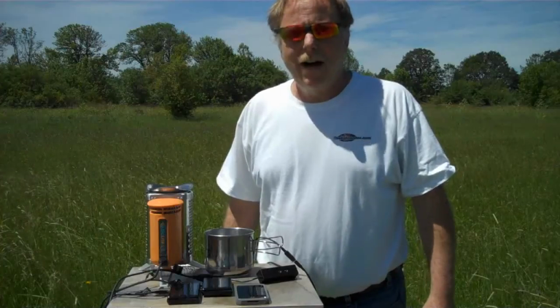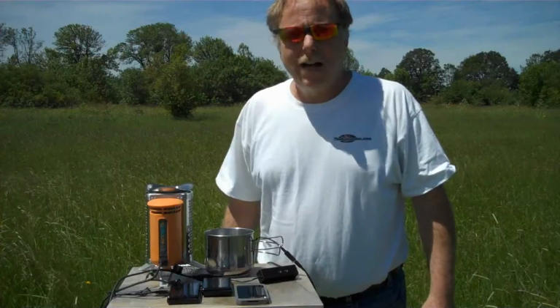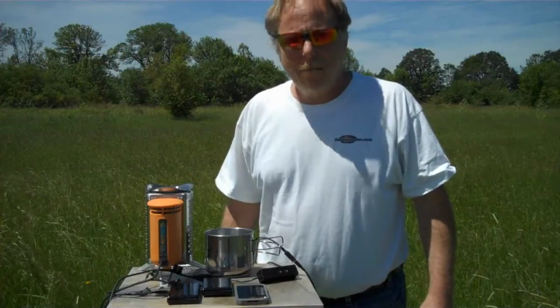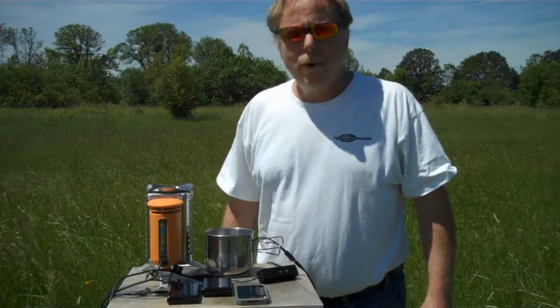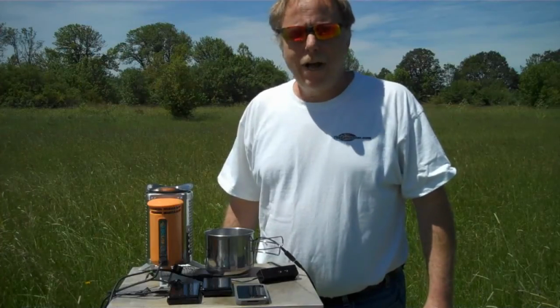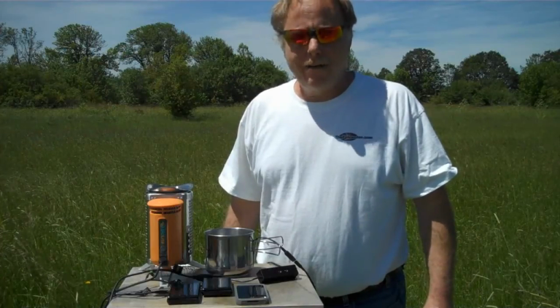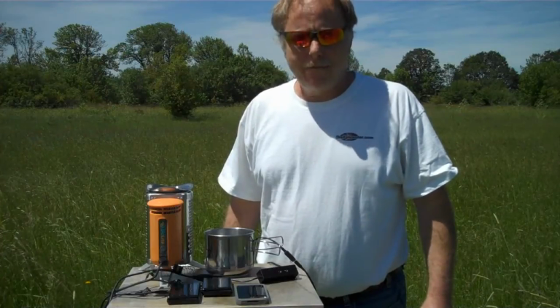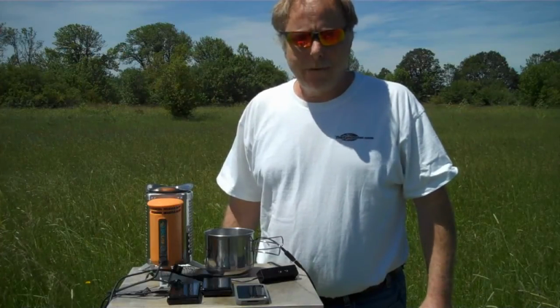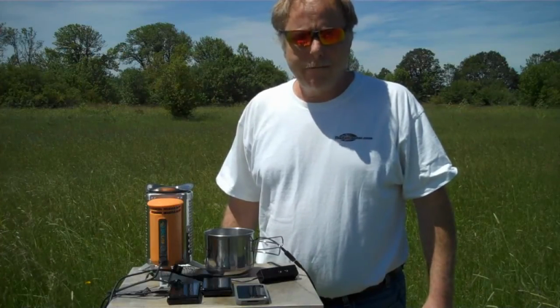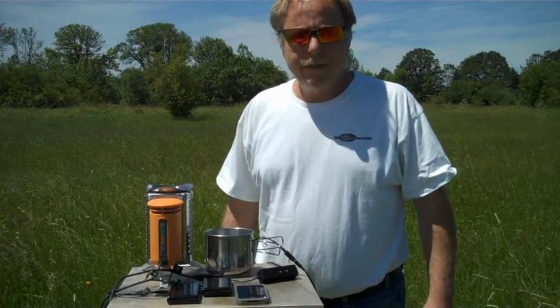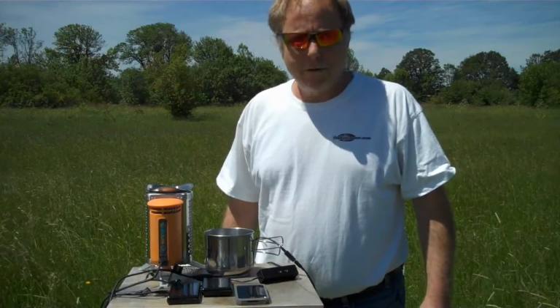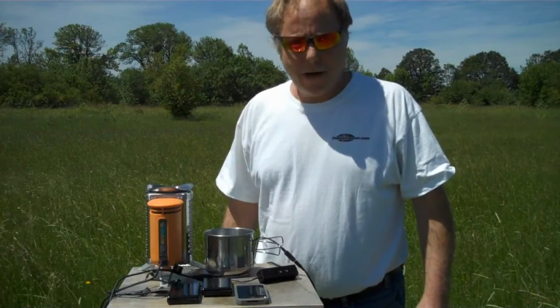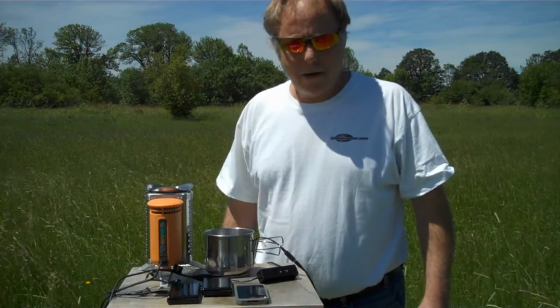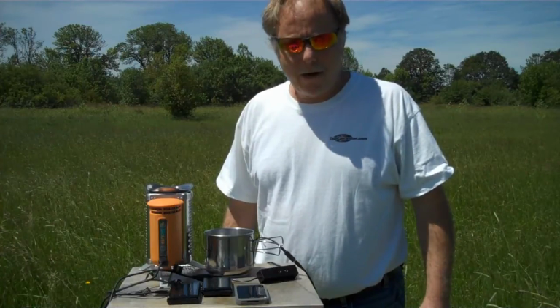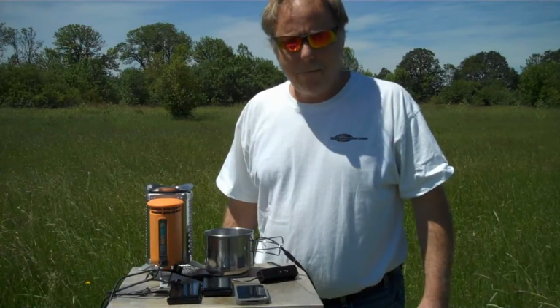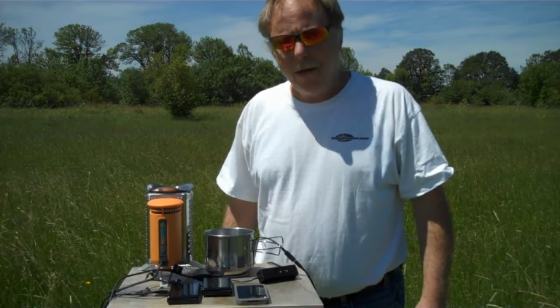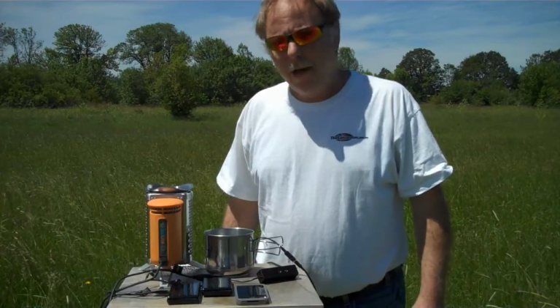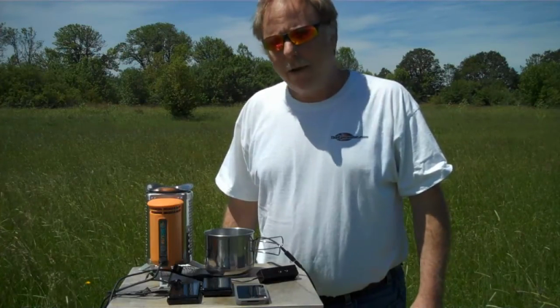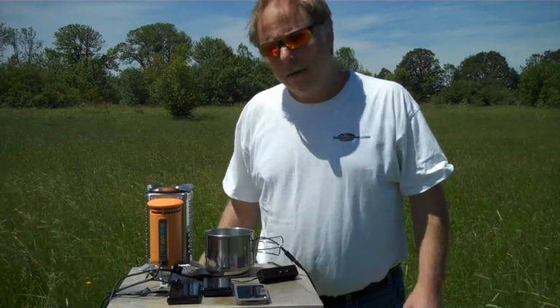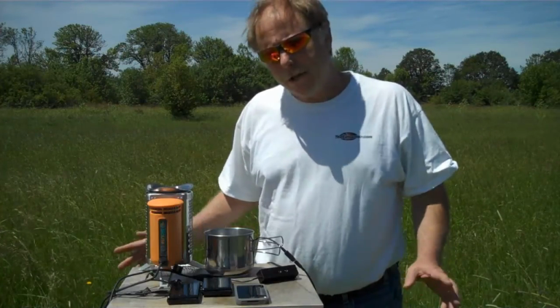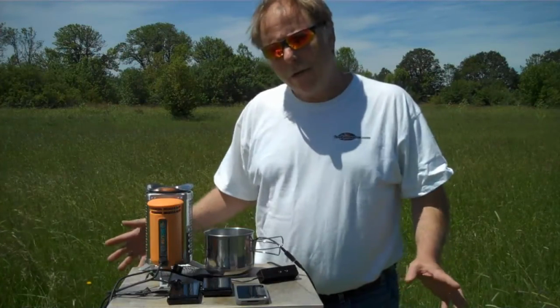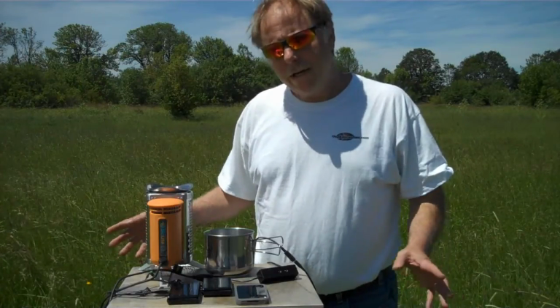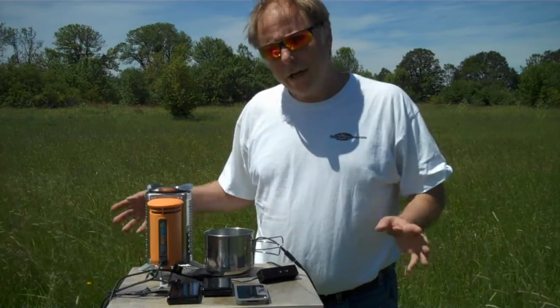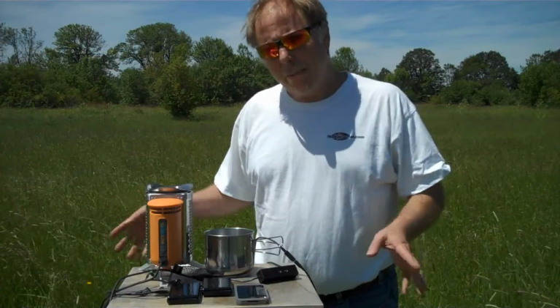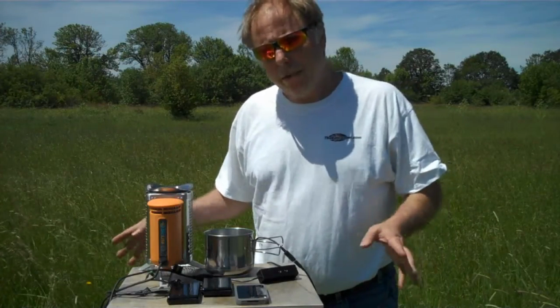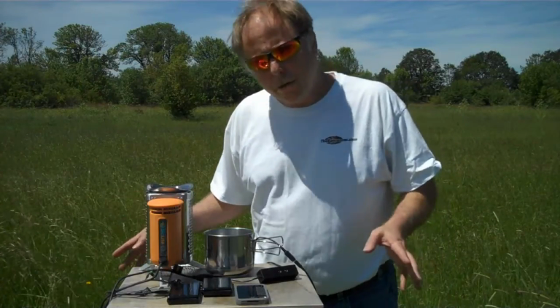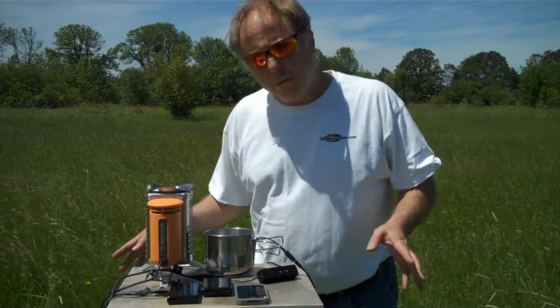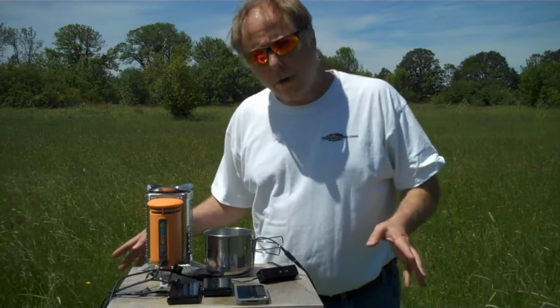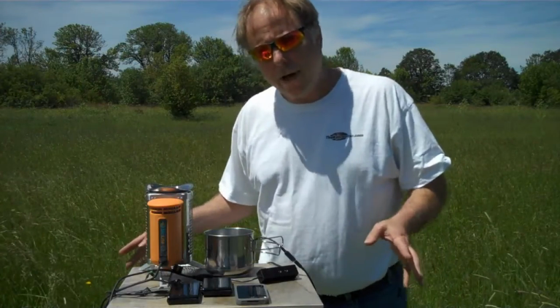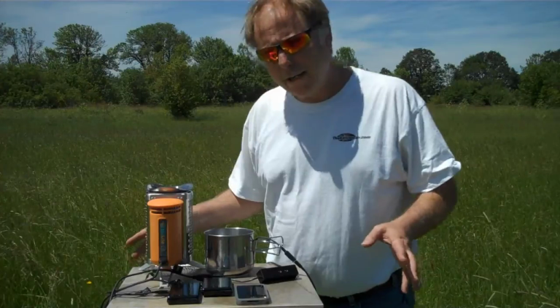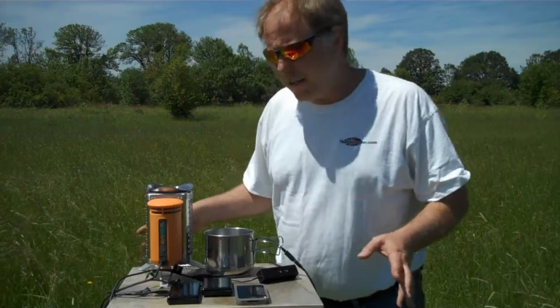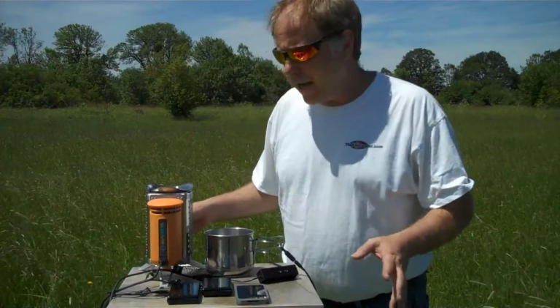Hi, I'm Brian from TheEpicenter.com. I'm going to be showing you a couple of new products today.